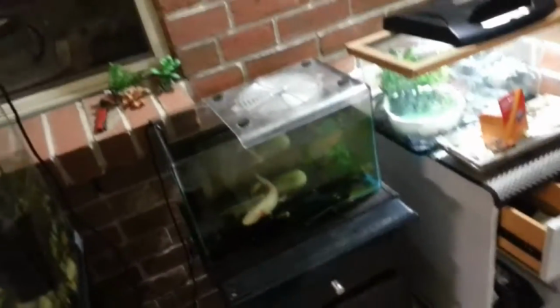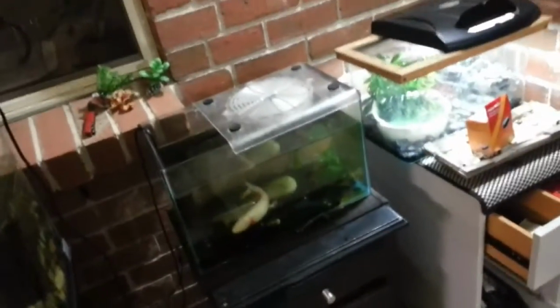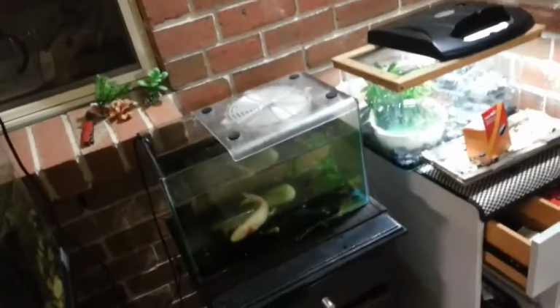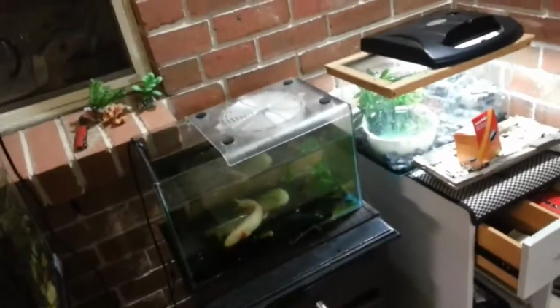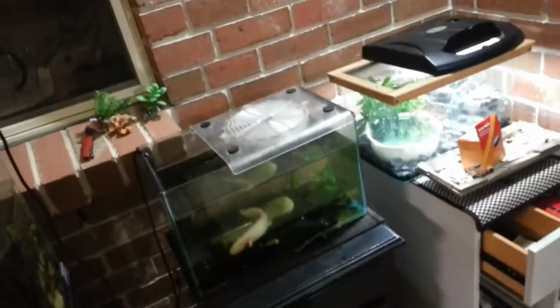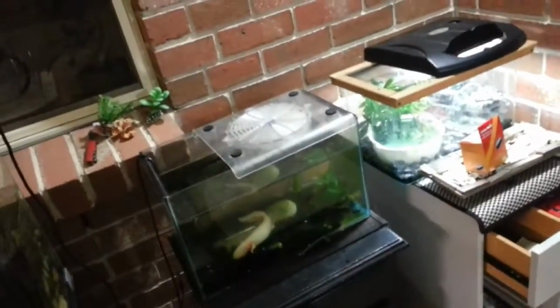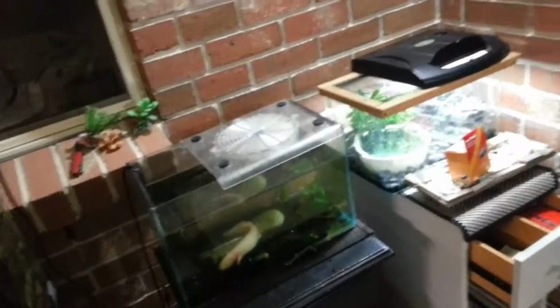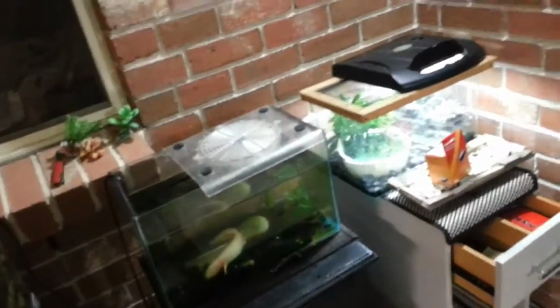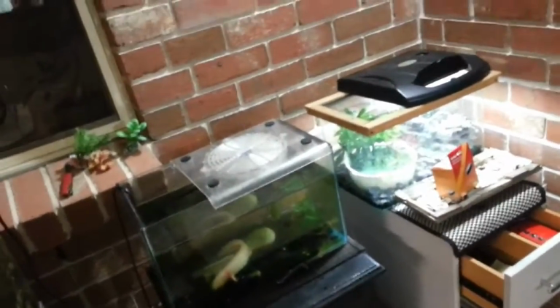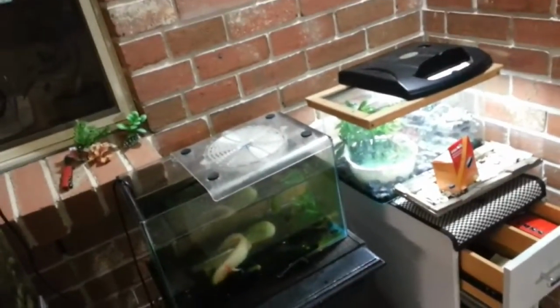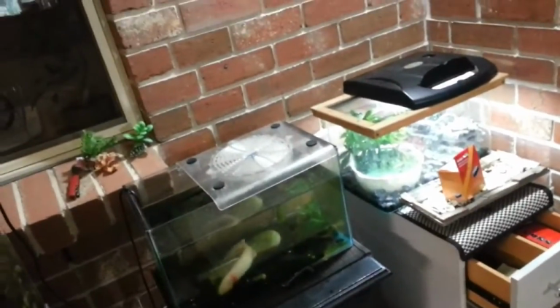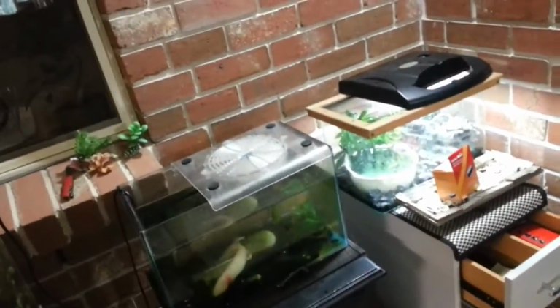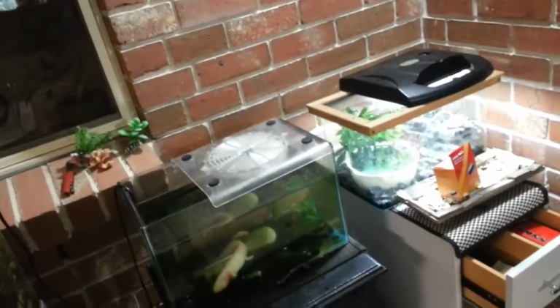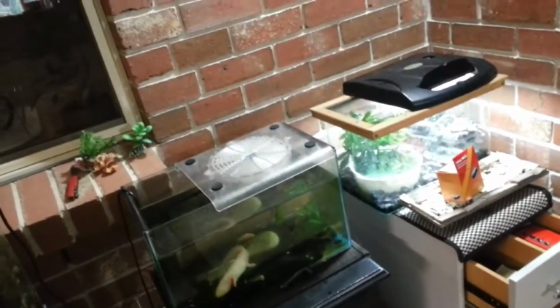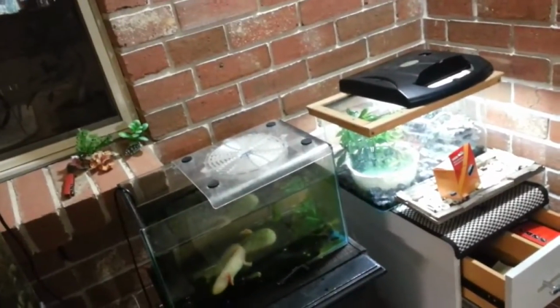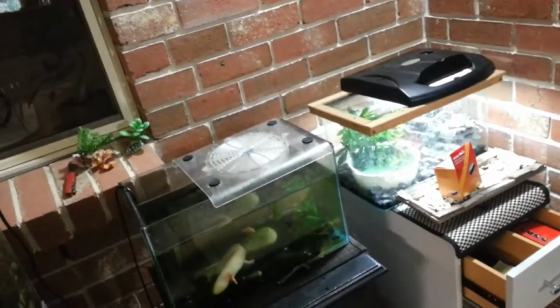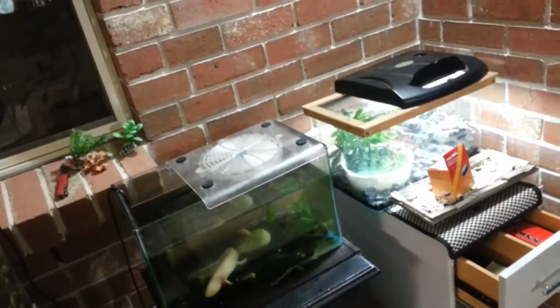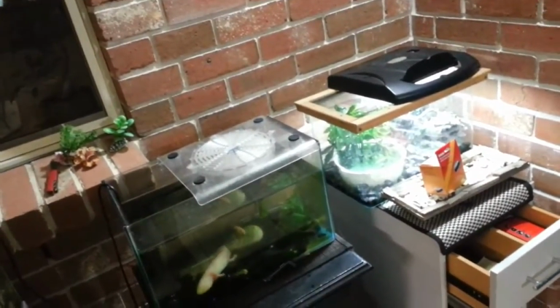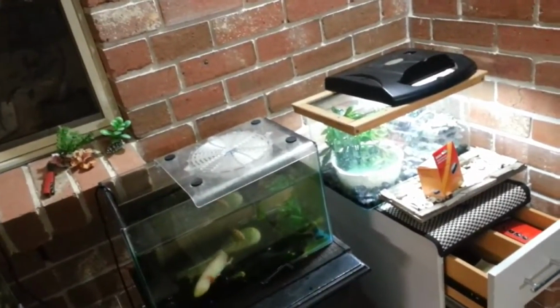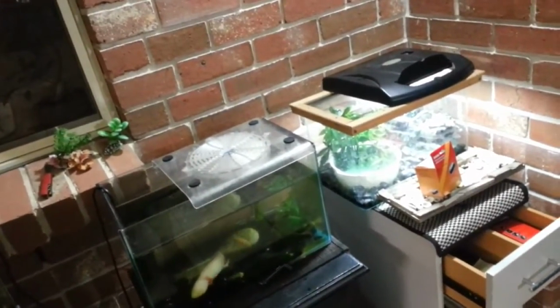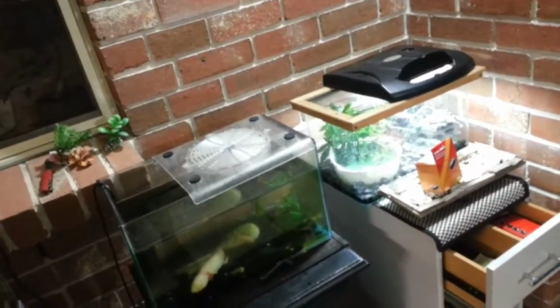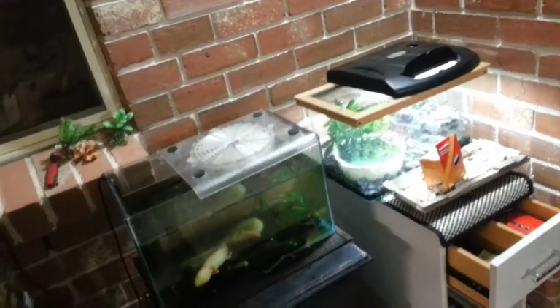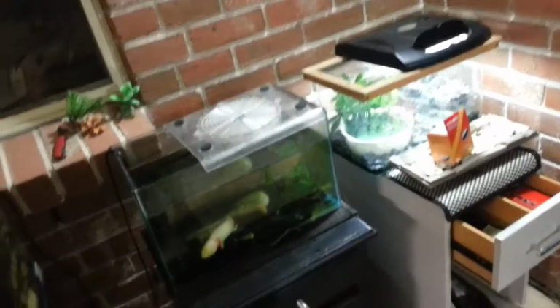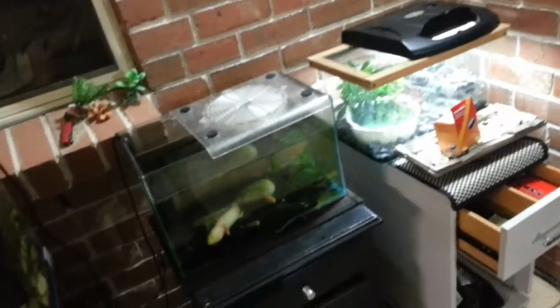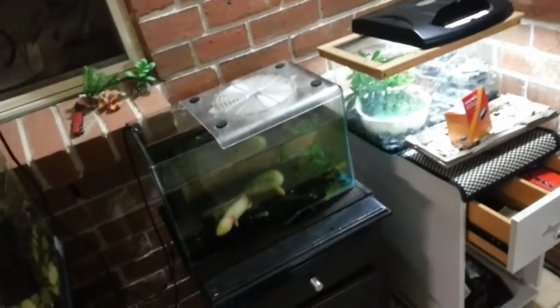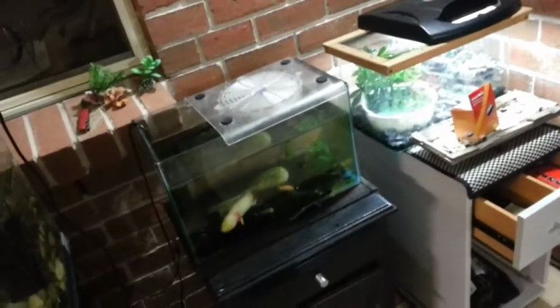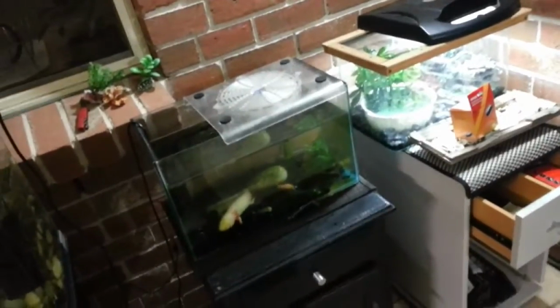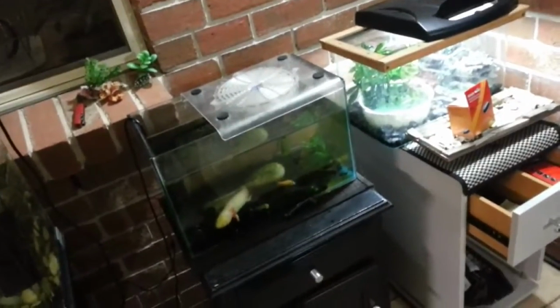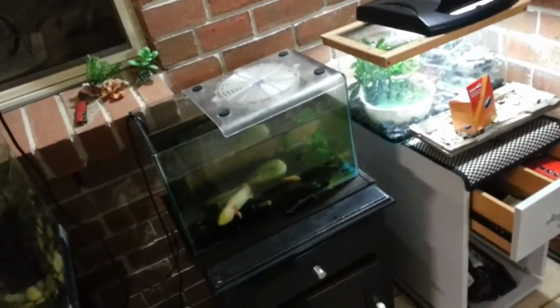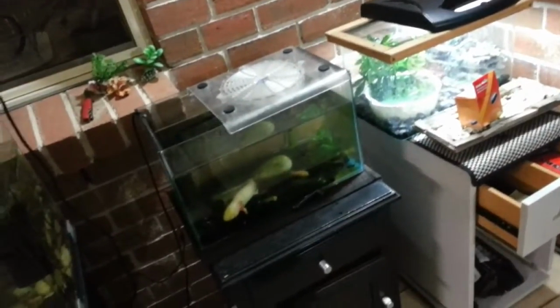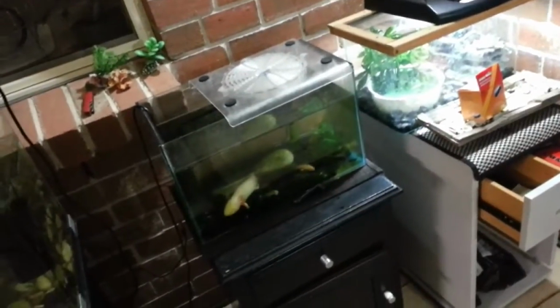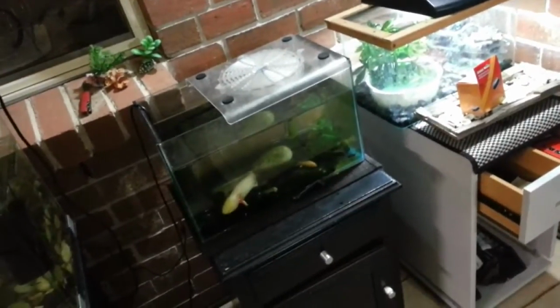So there it is — a quick and easy way of cooling your axolotl tank.